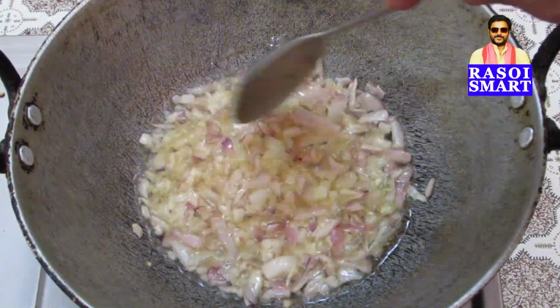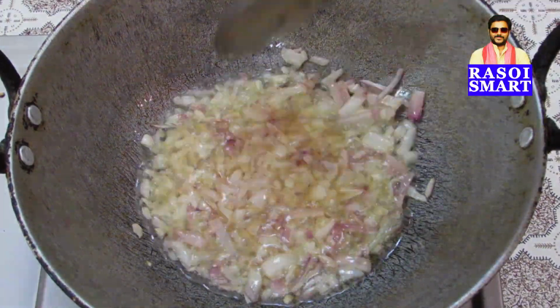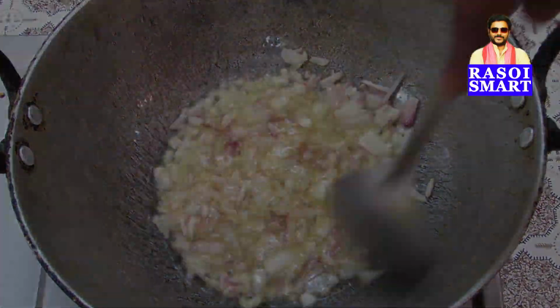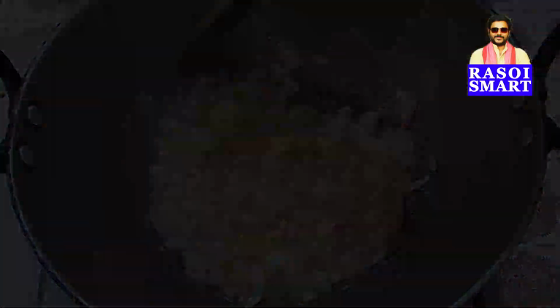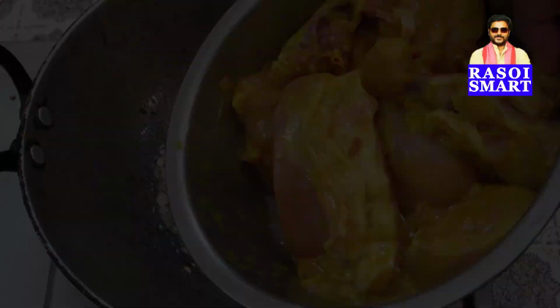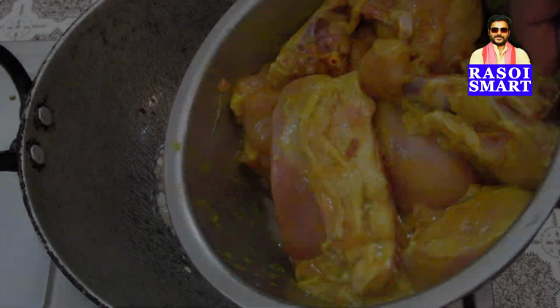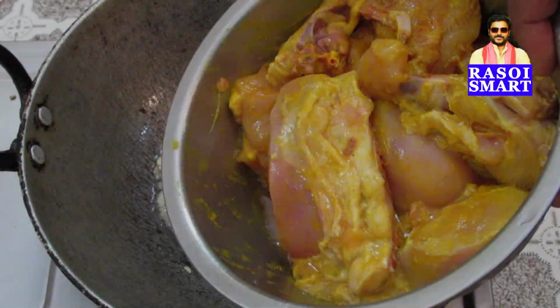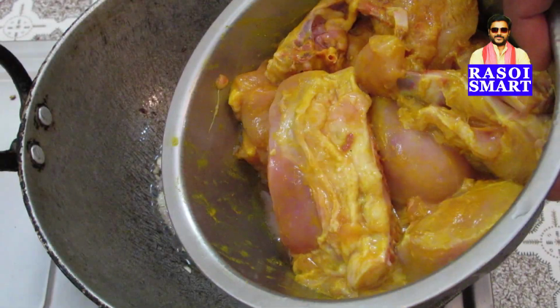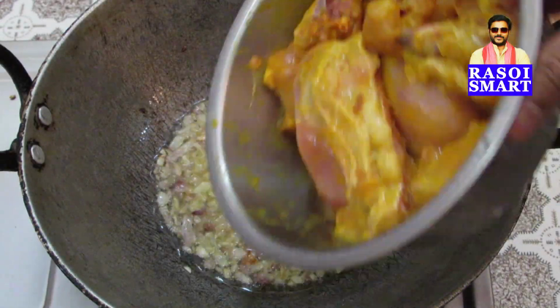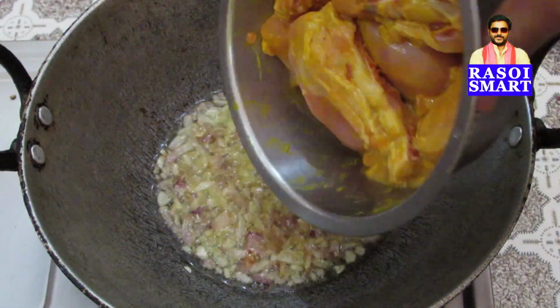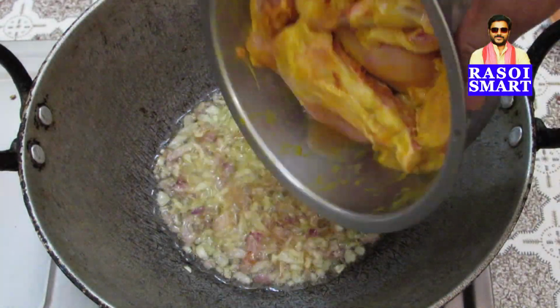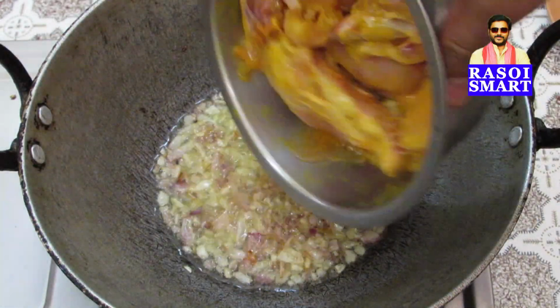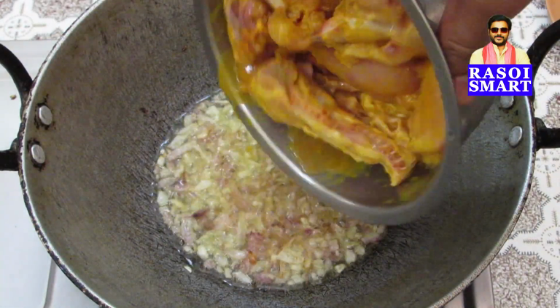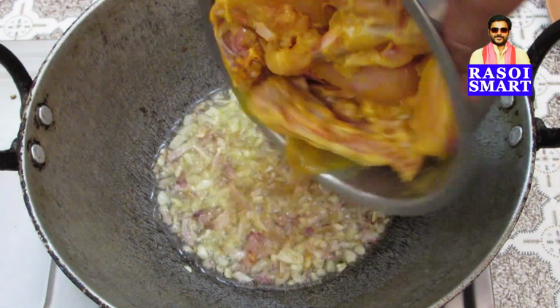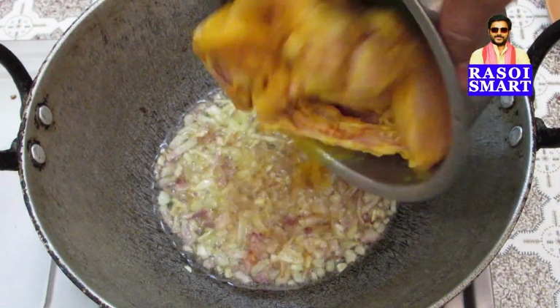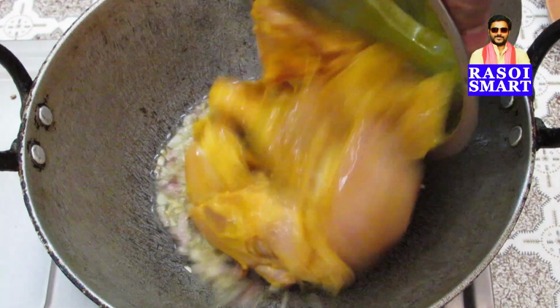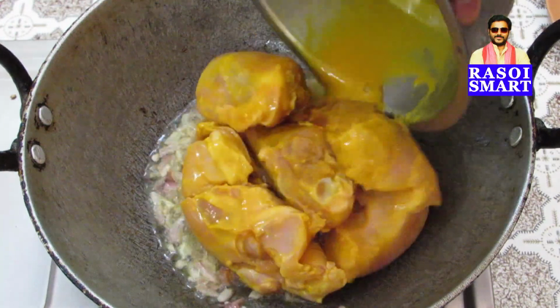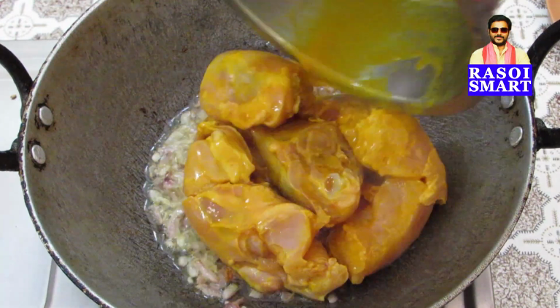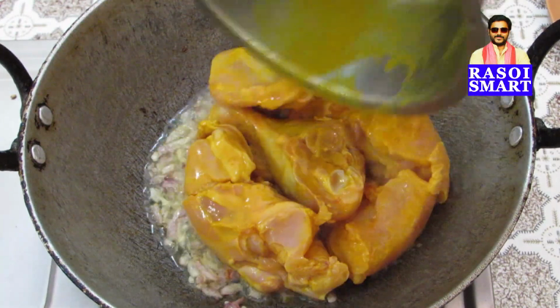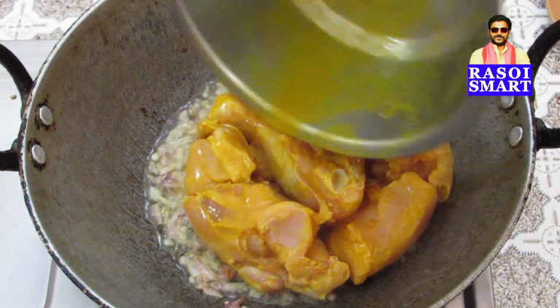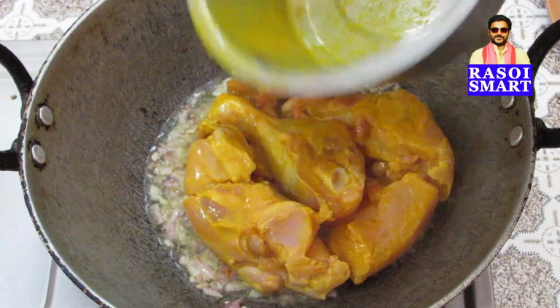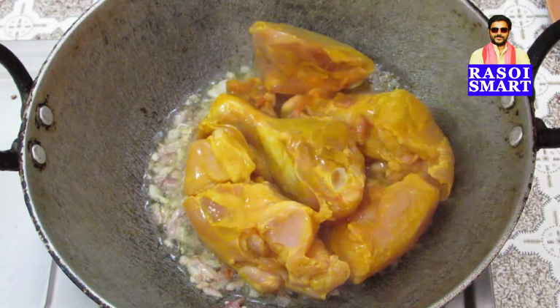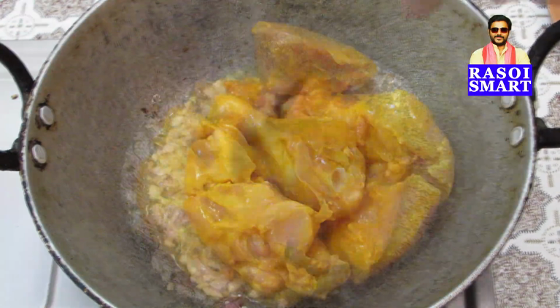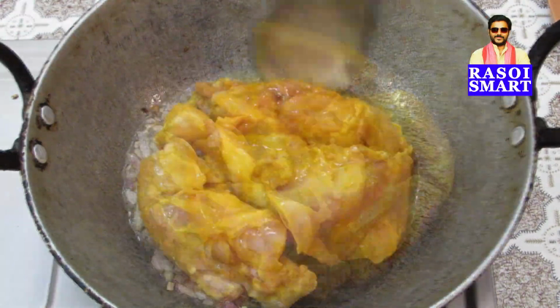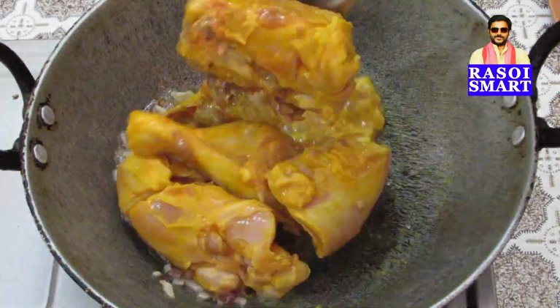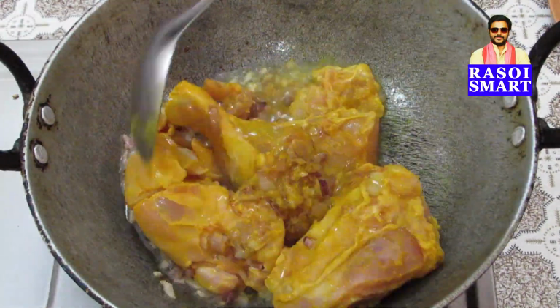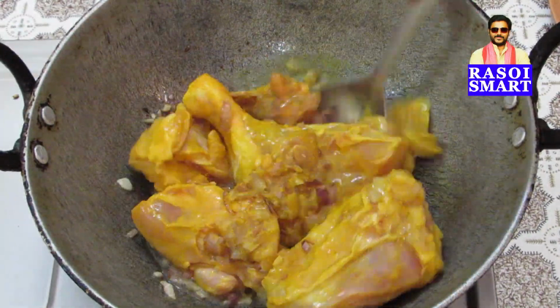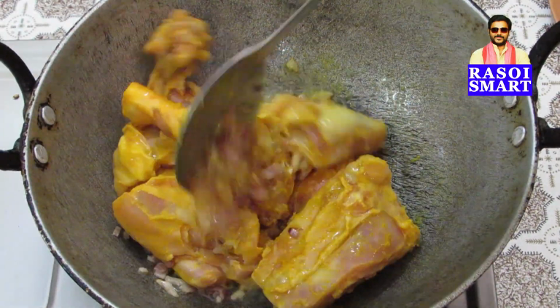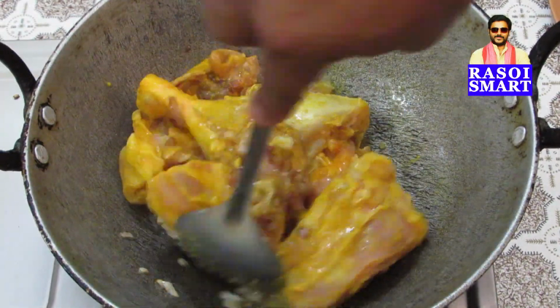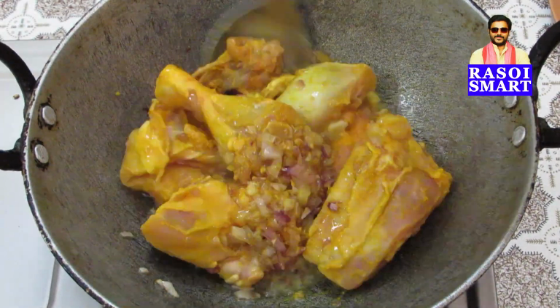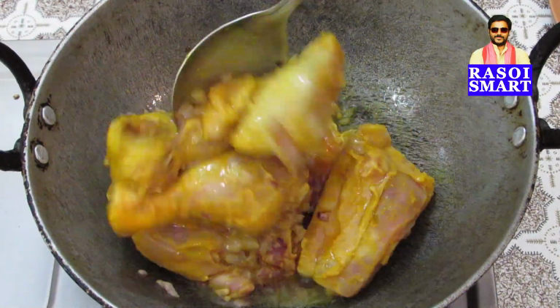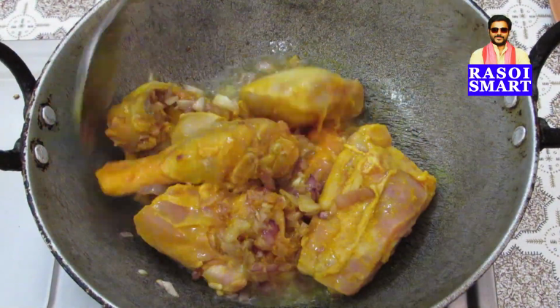Step 7. Add marinated chicken pieces to the kadai and stir fry for 2 minutes.